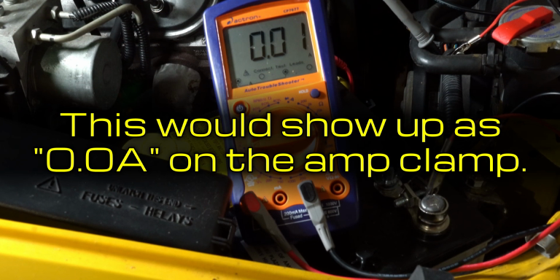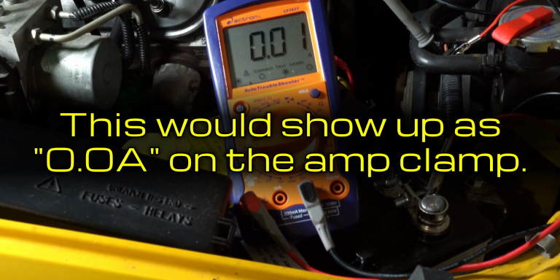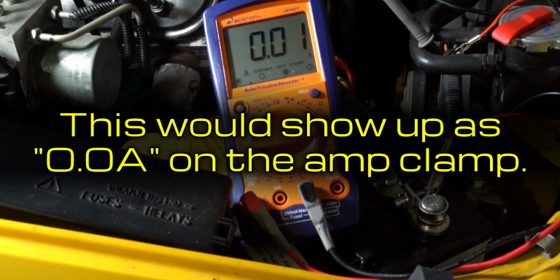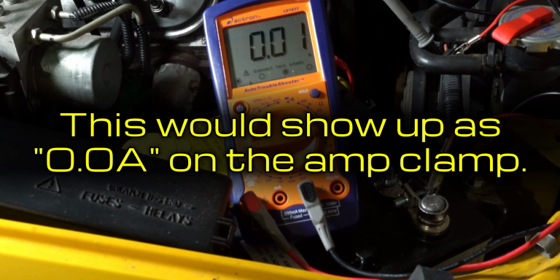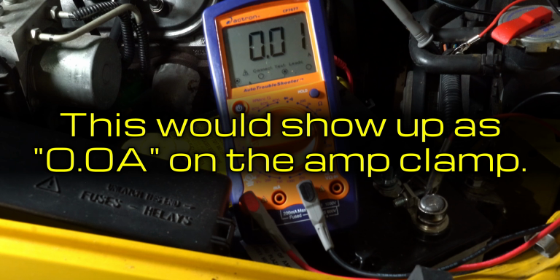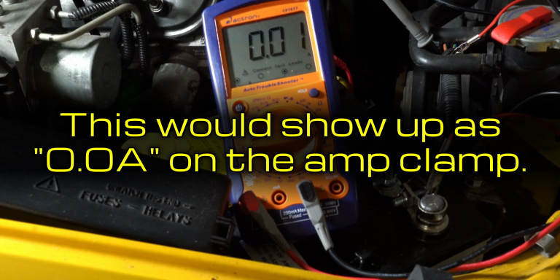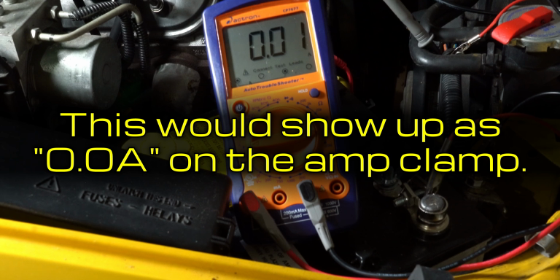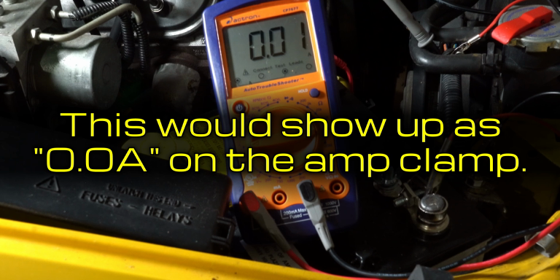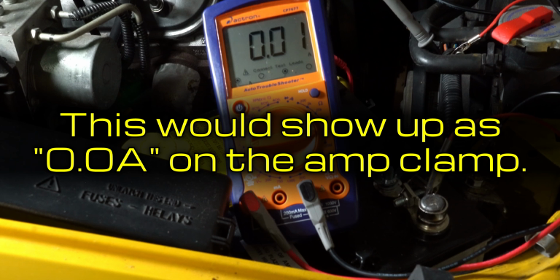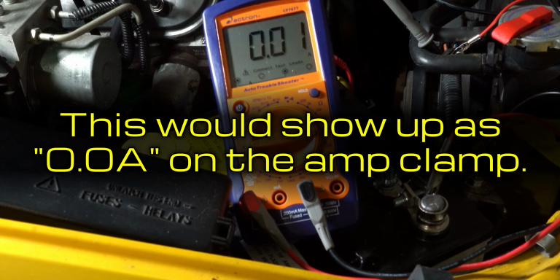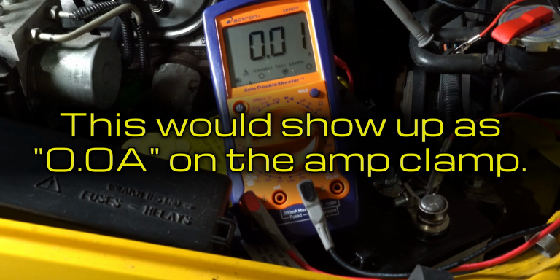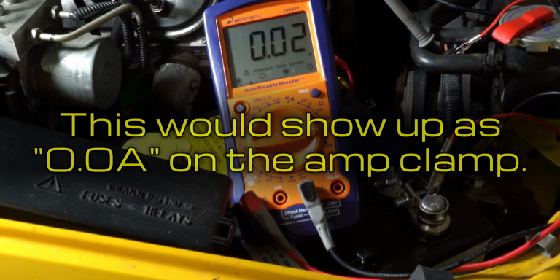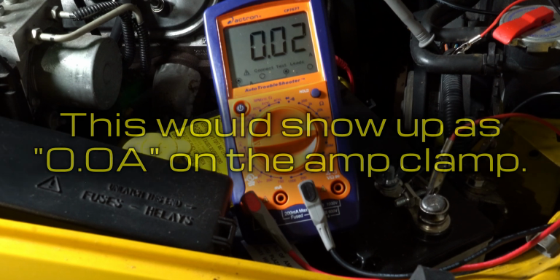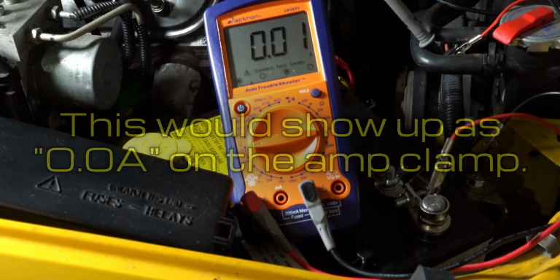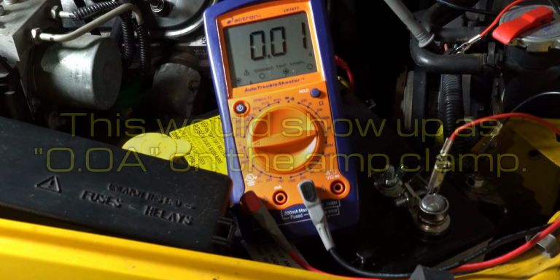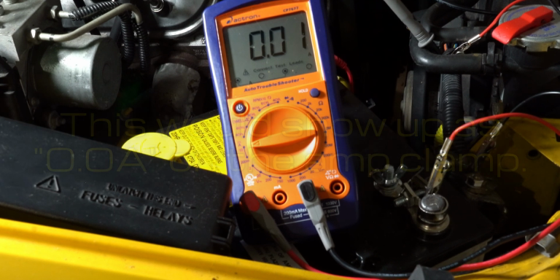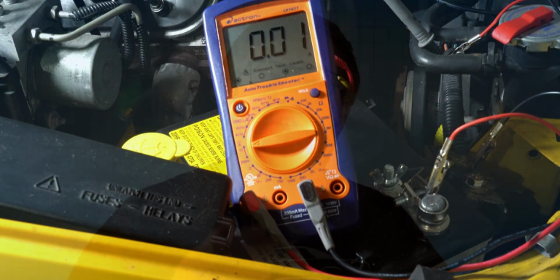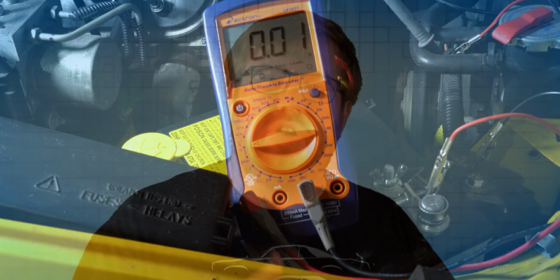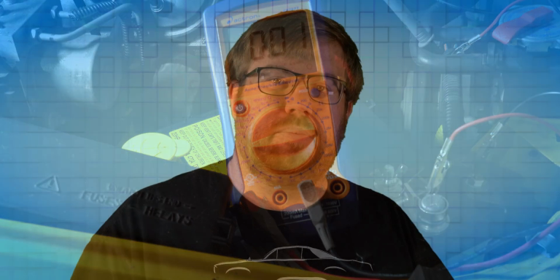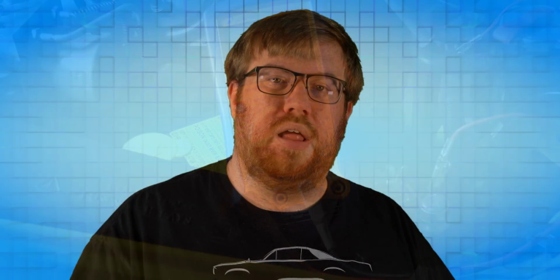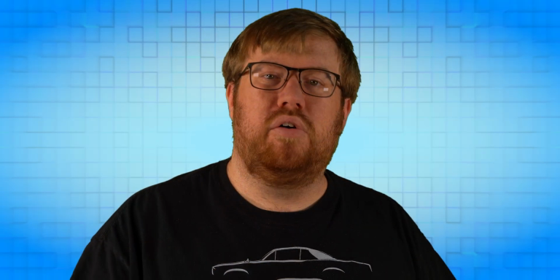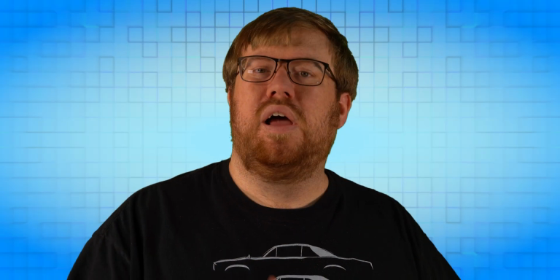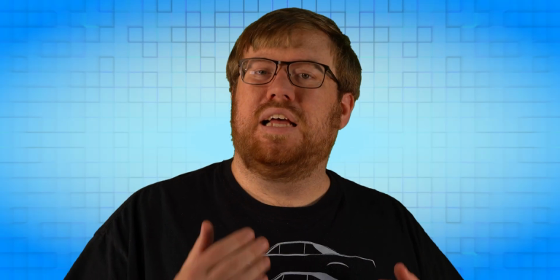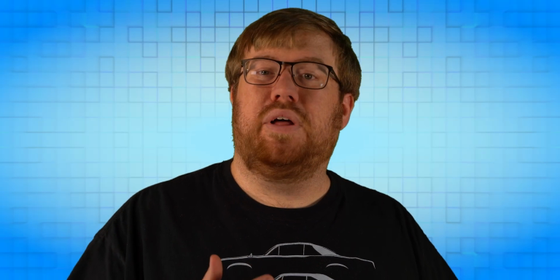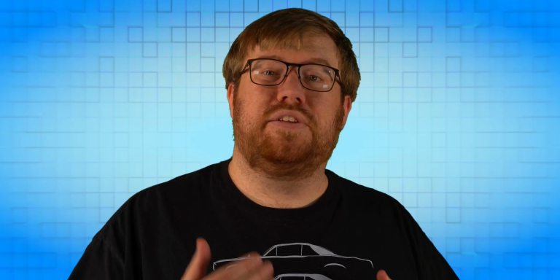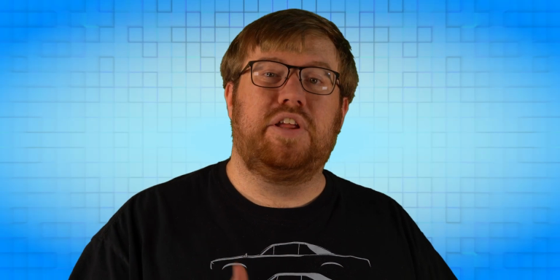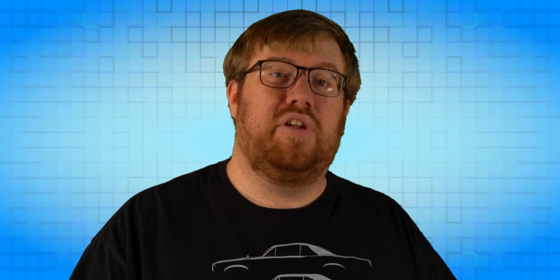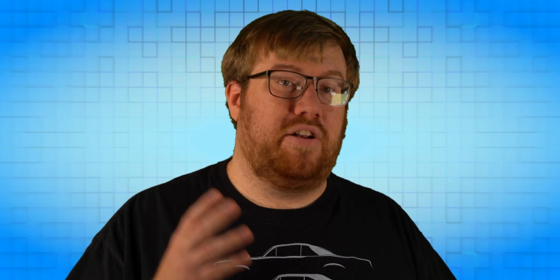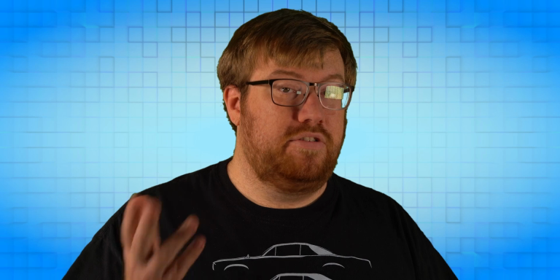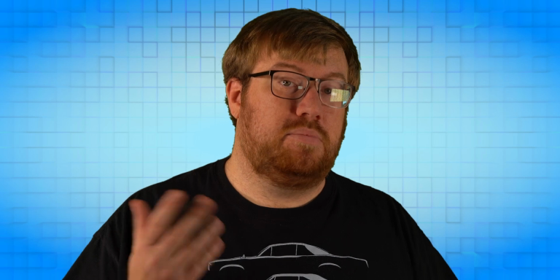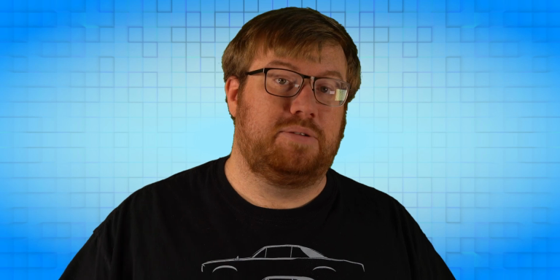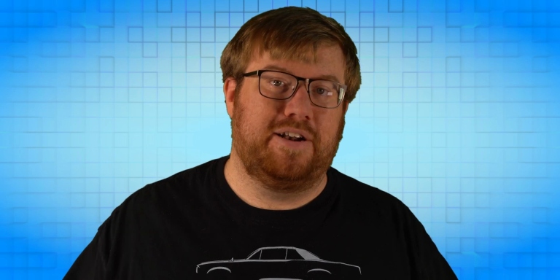I will link to a few amp clamp options that can test direct current in the description below, as well as the video on how to use a multimeter.